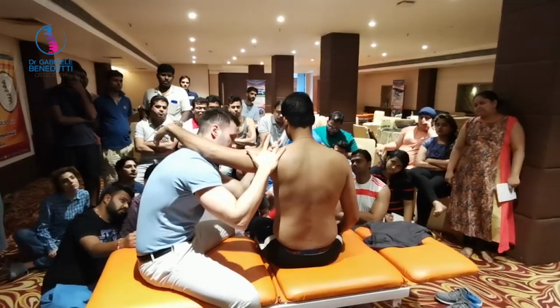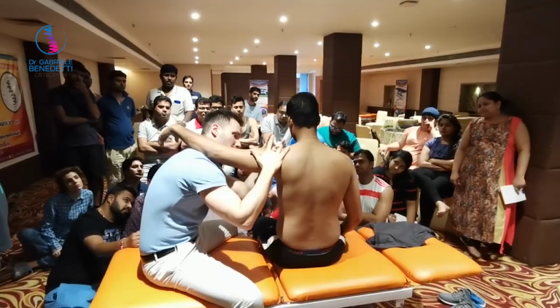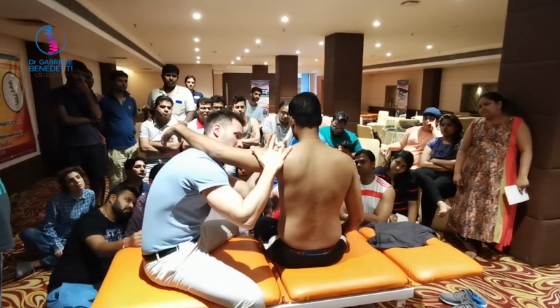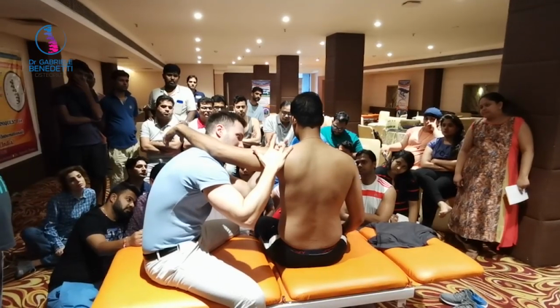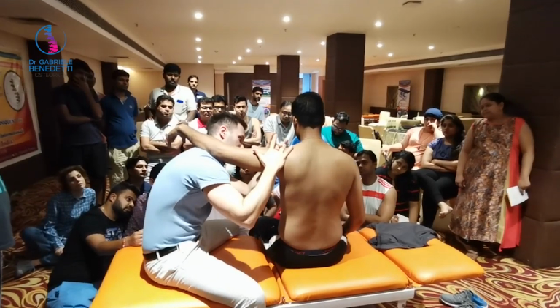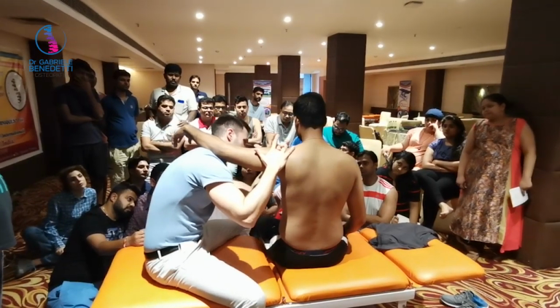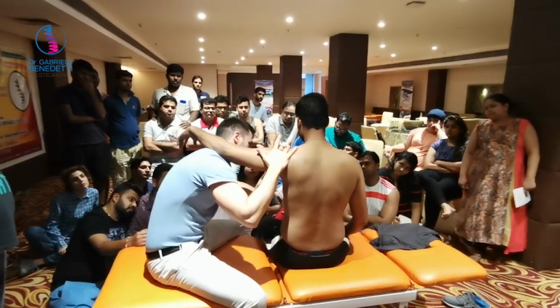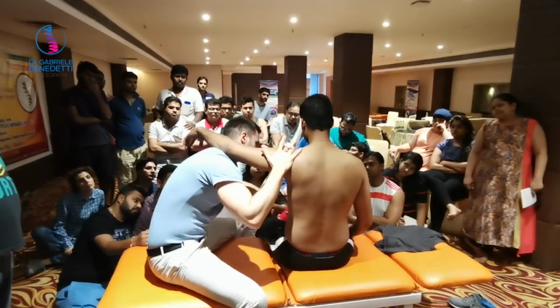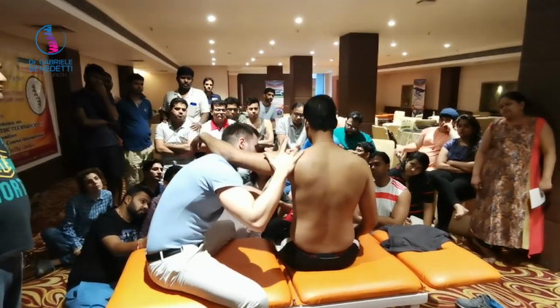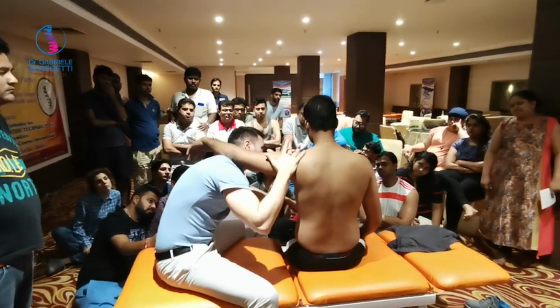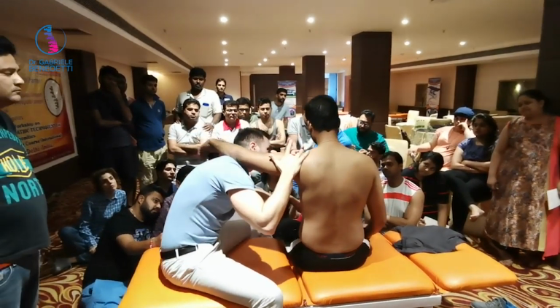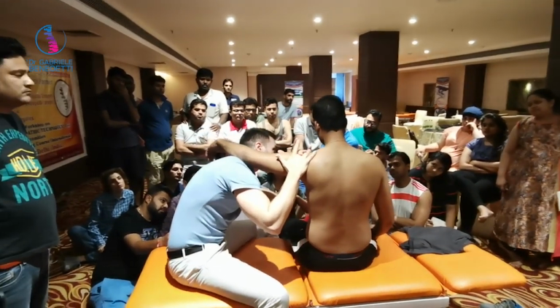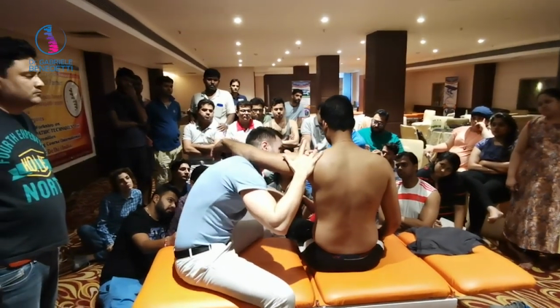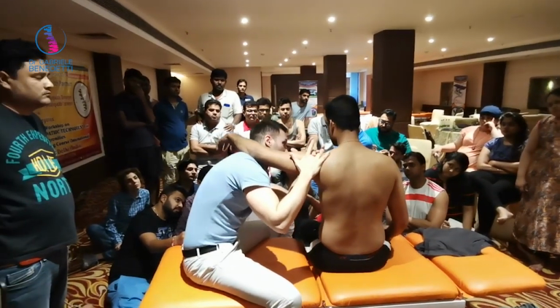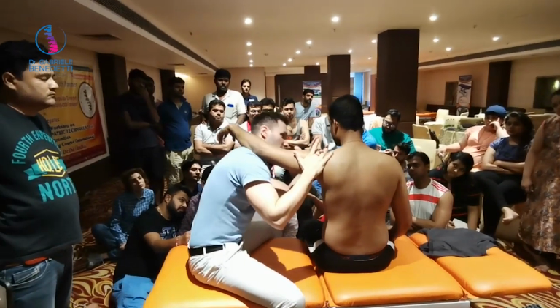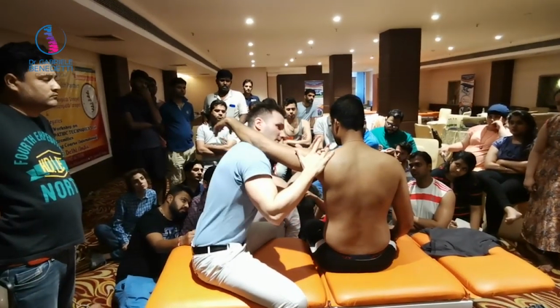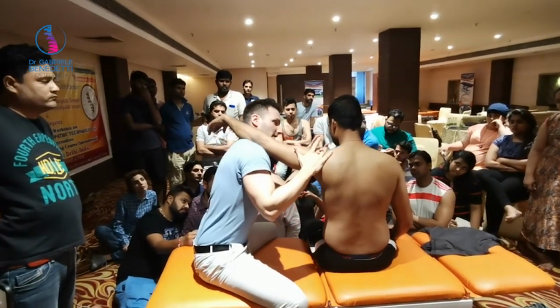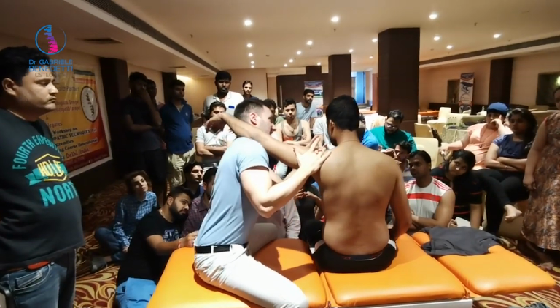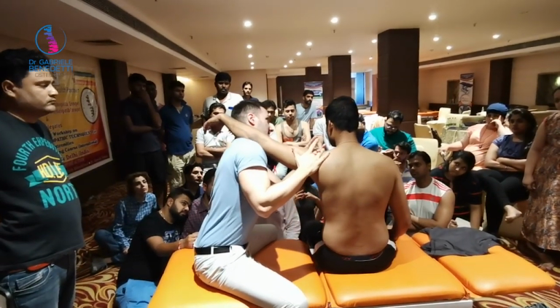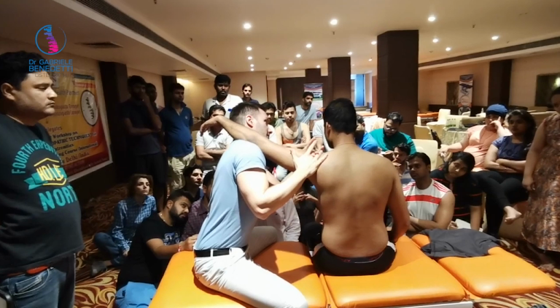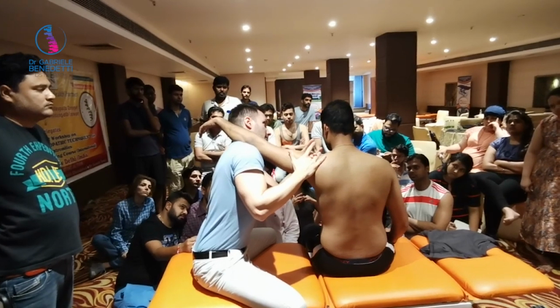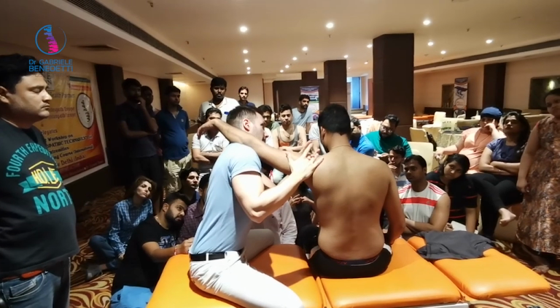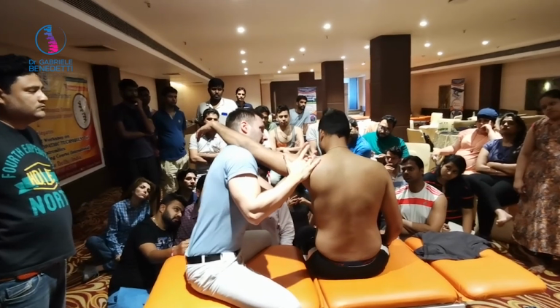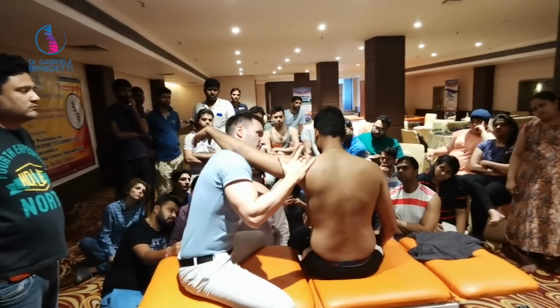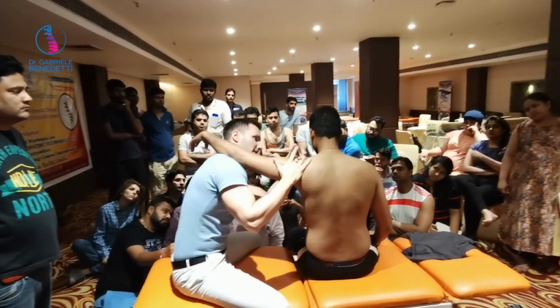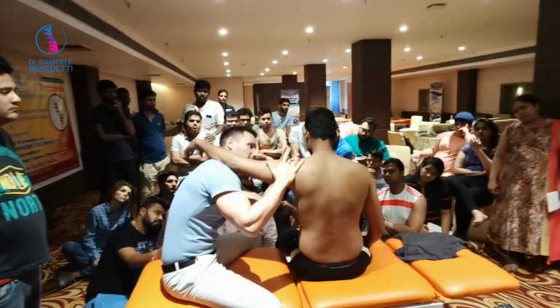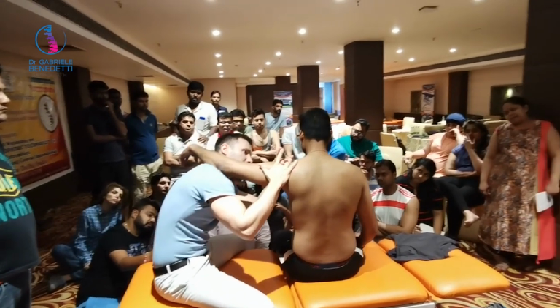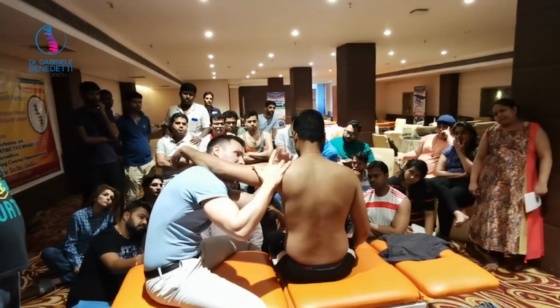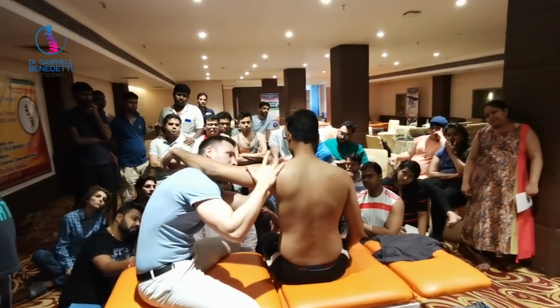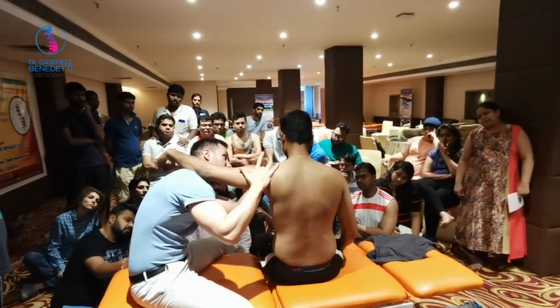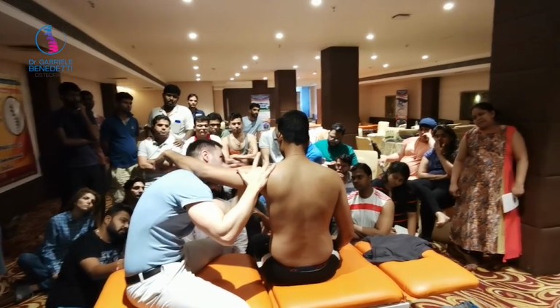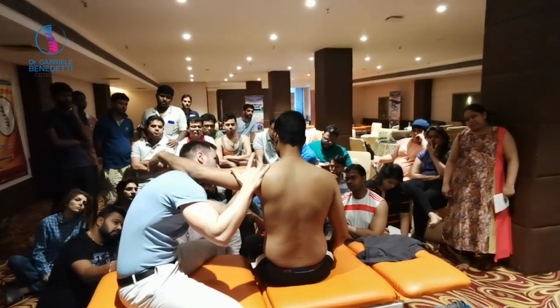We have to stay down. I can do it like this. We have to stay 90 degrees.